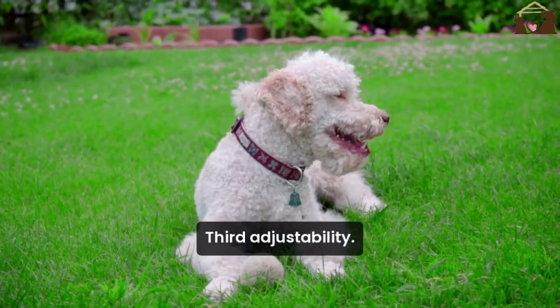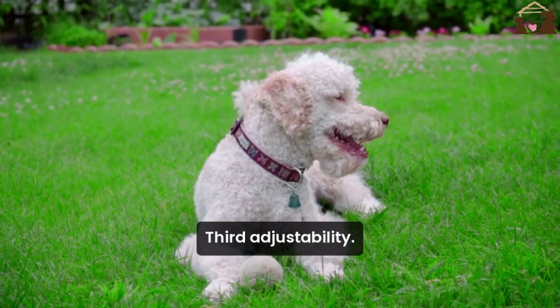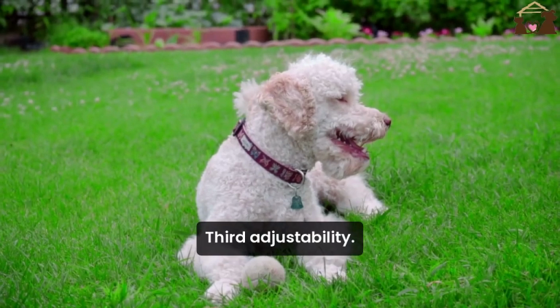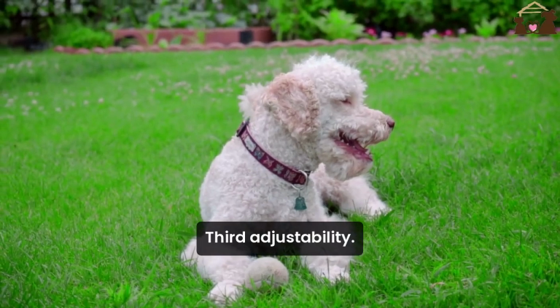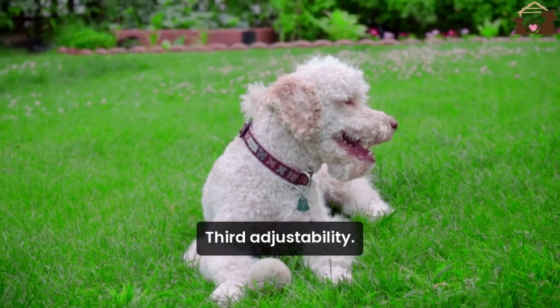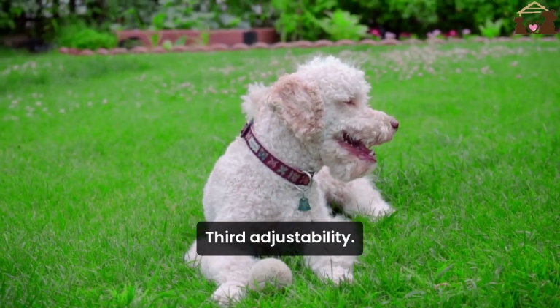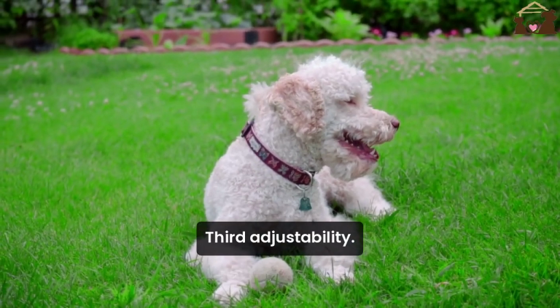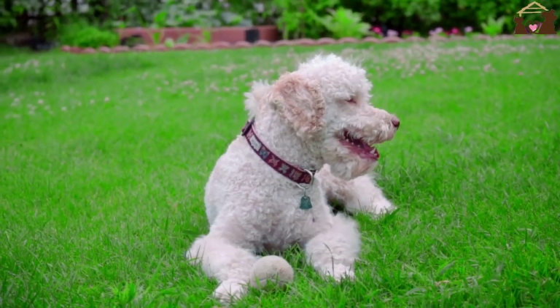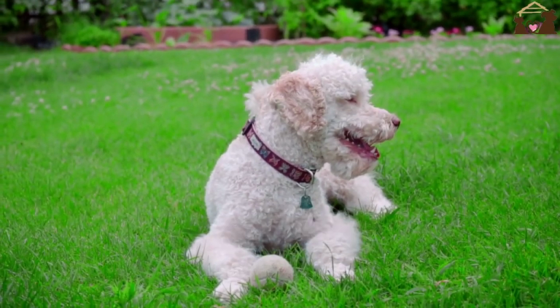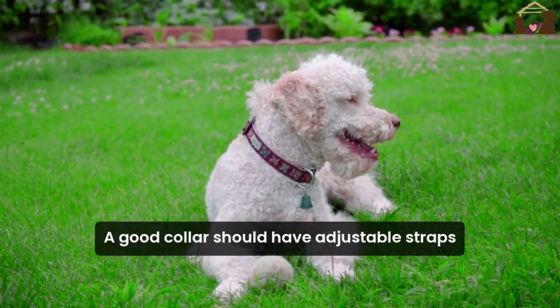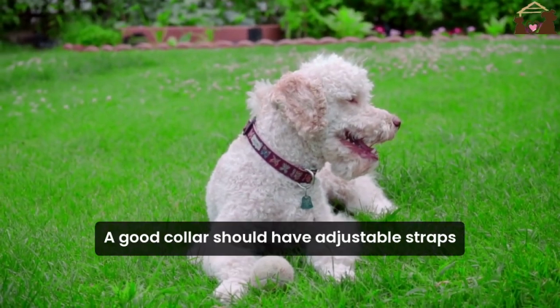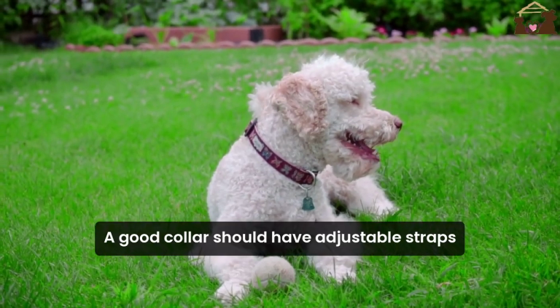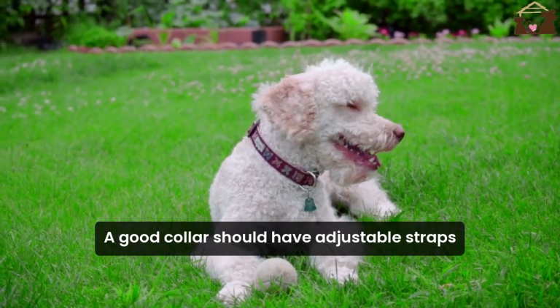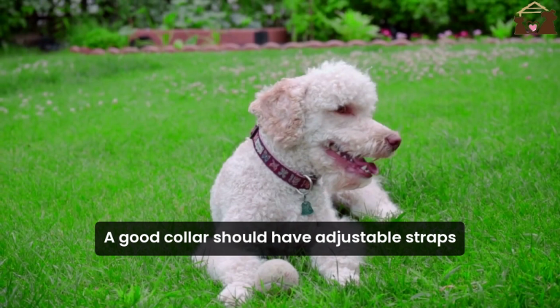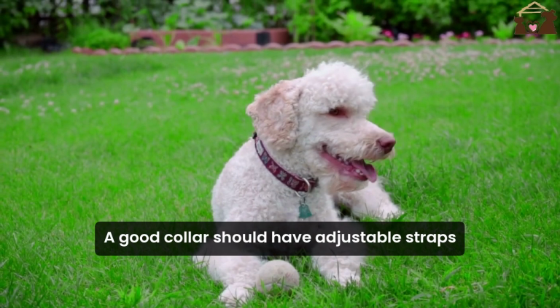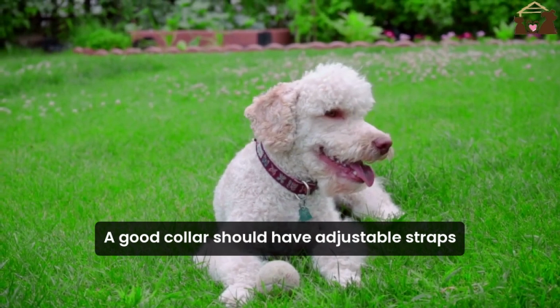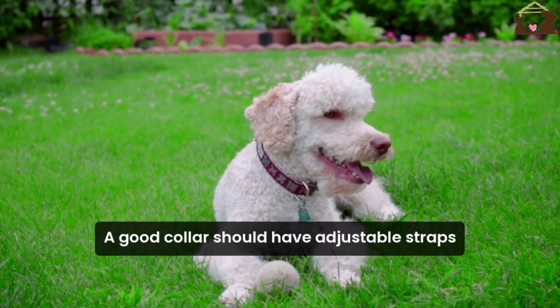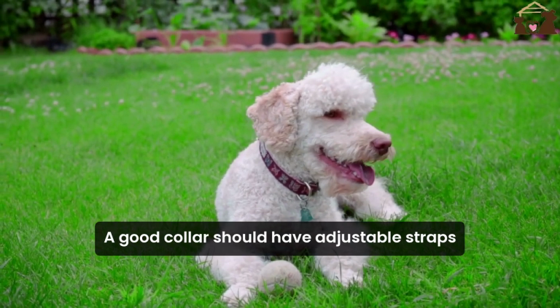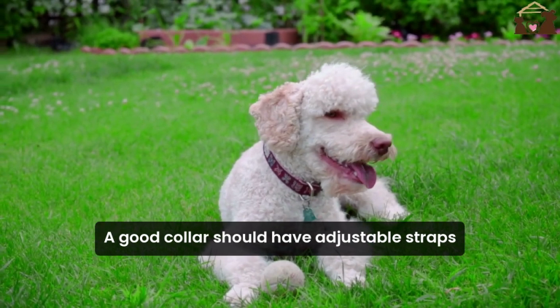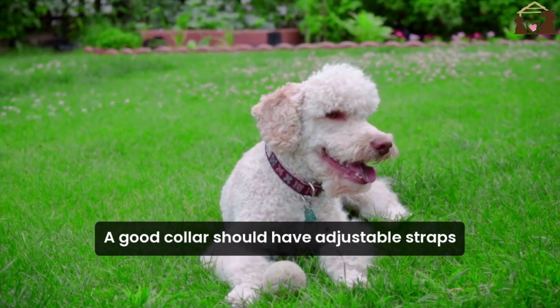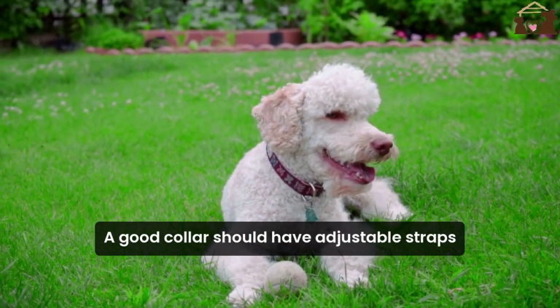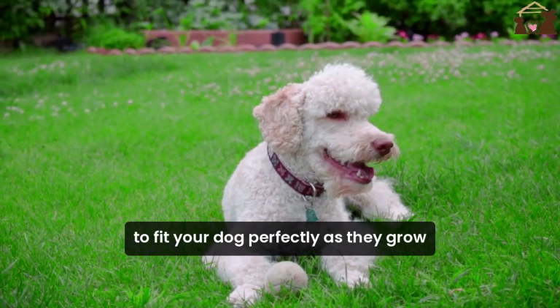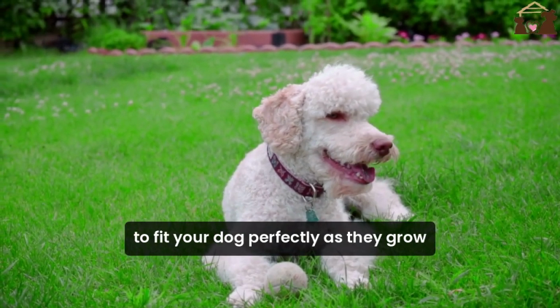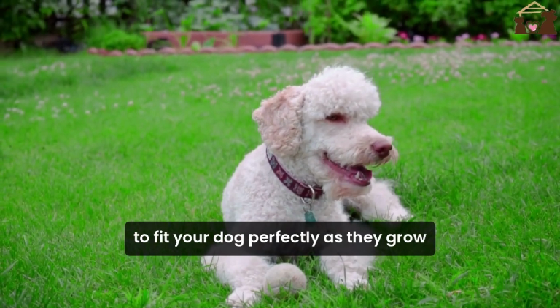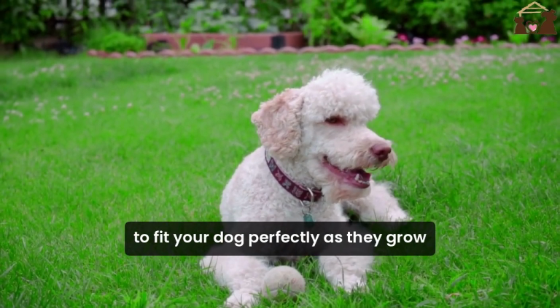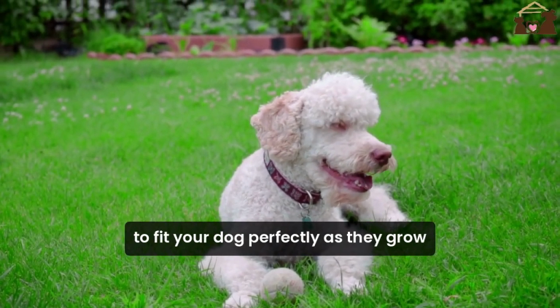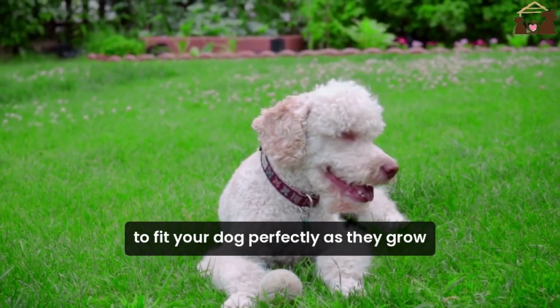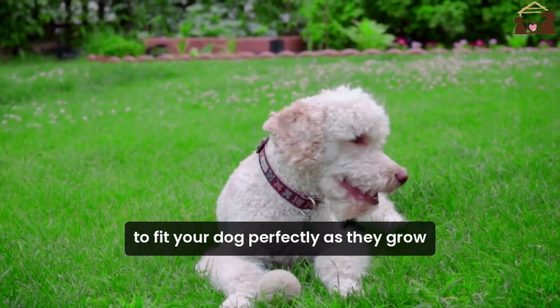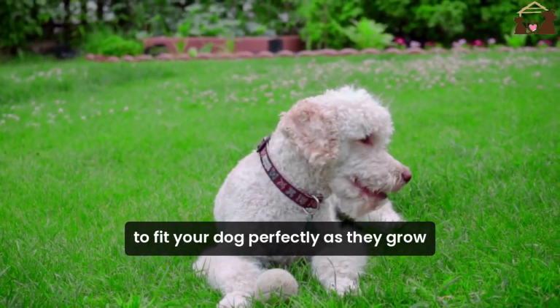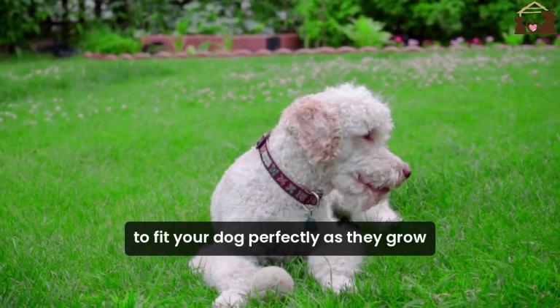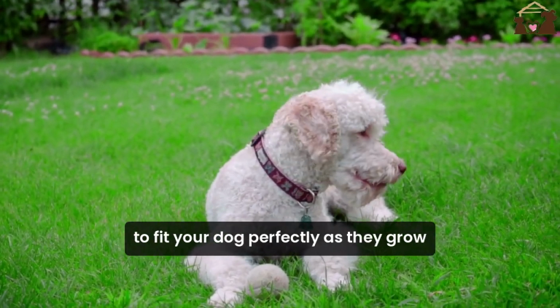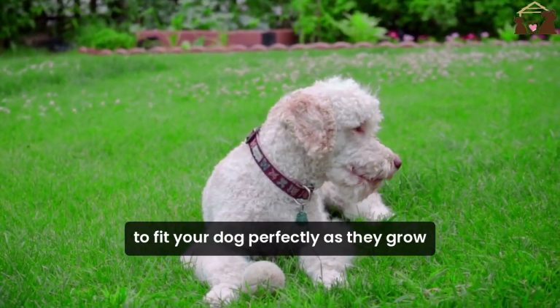Third, adjustability. A good collar should have adjustable straps to fit your dog perfectly as they grow.